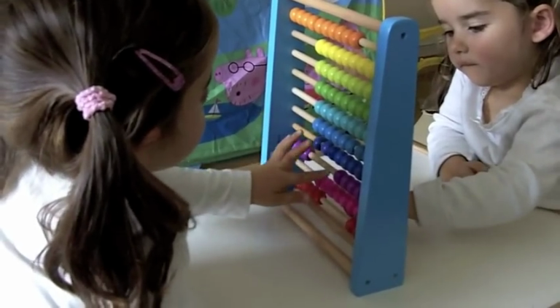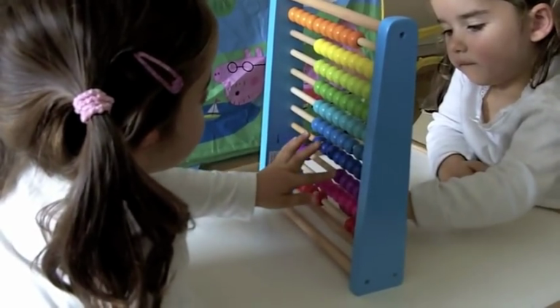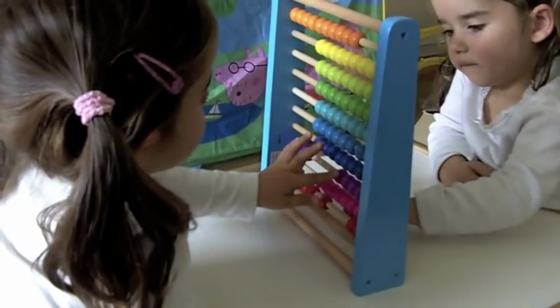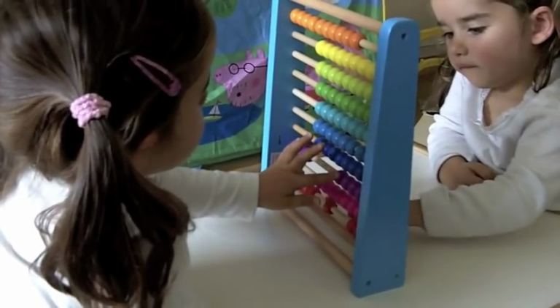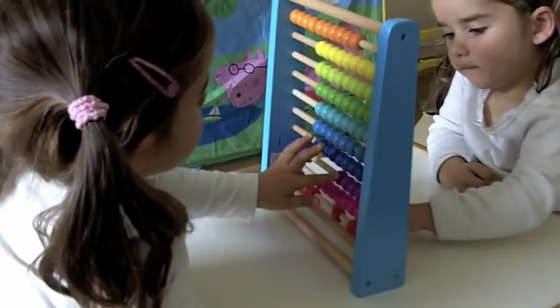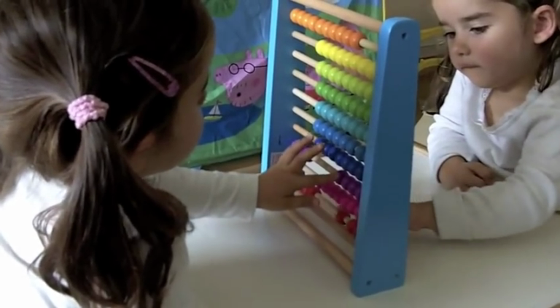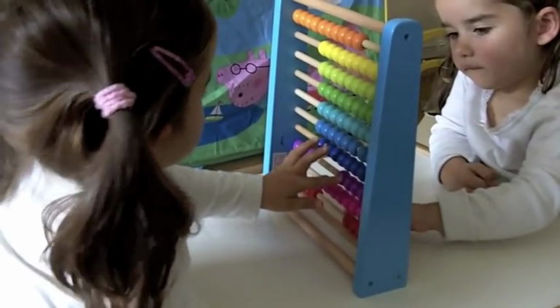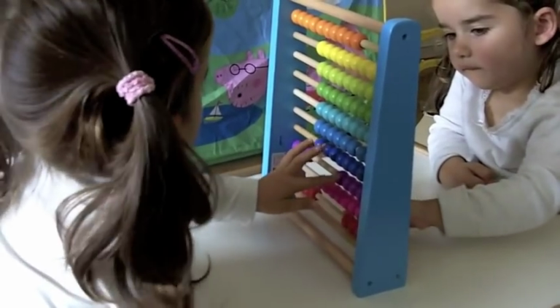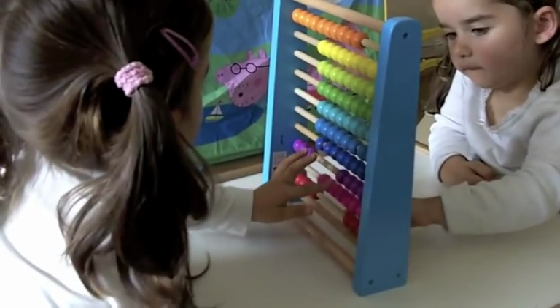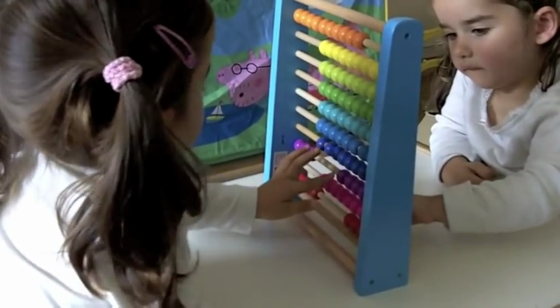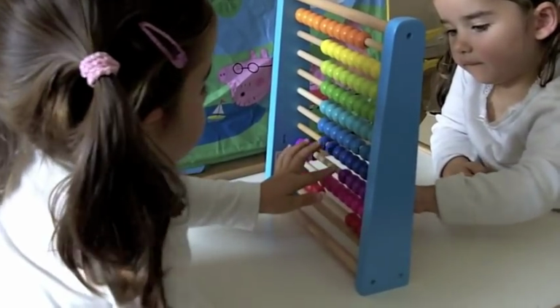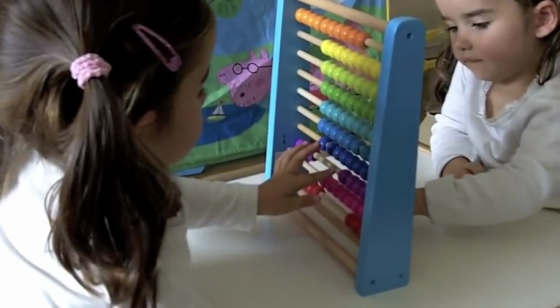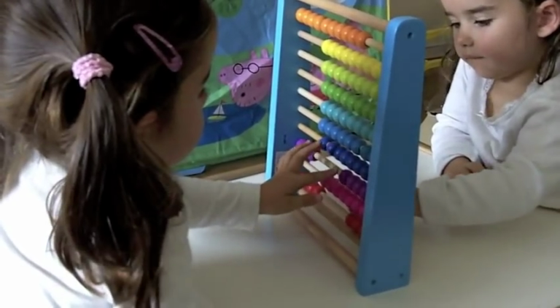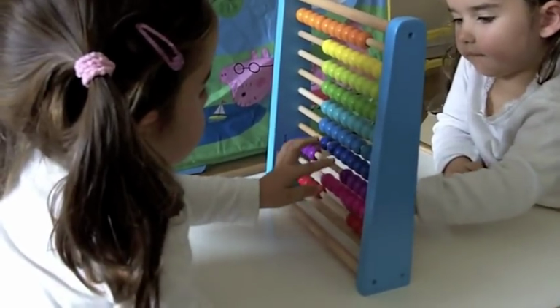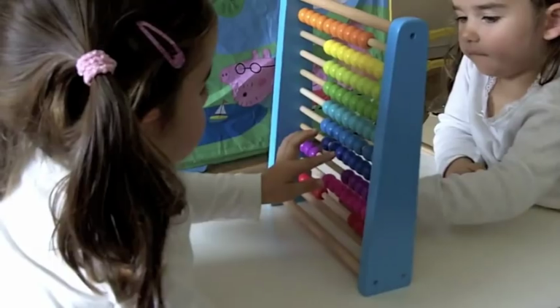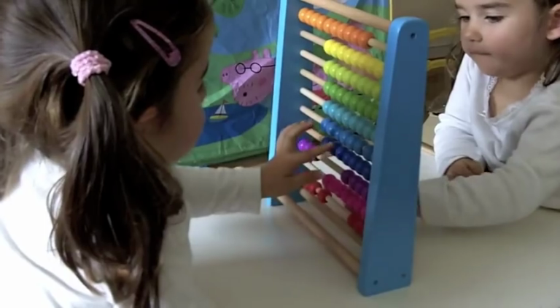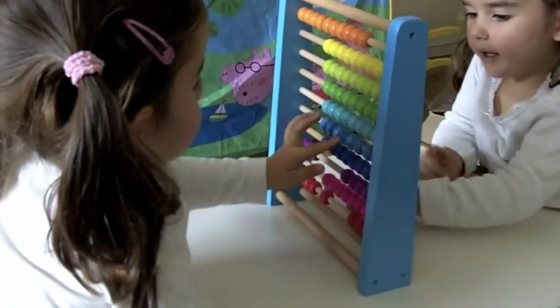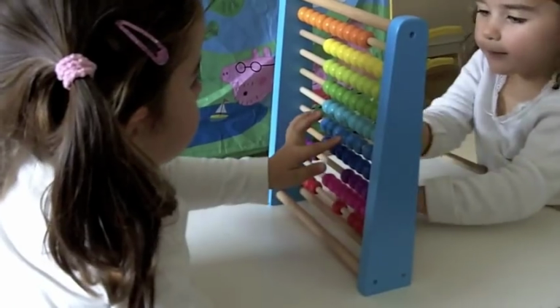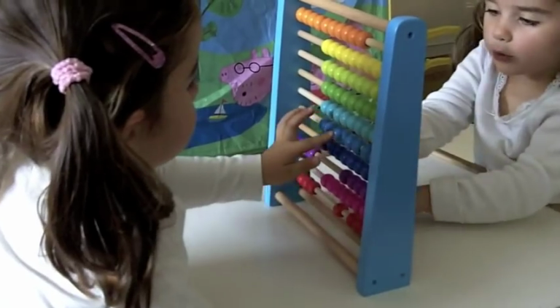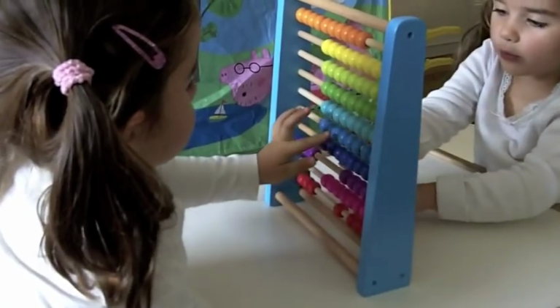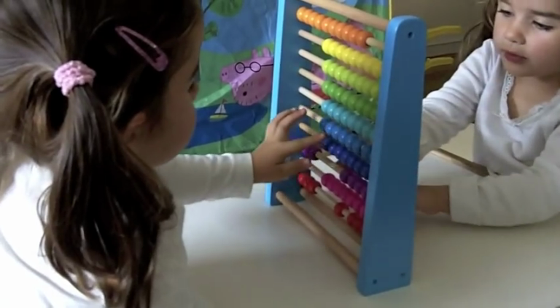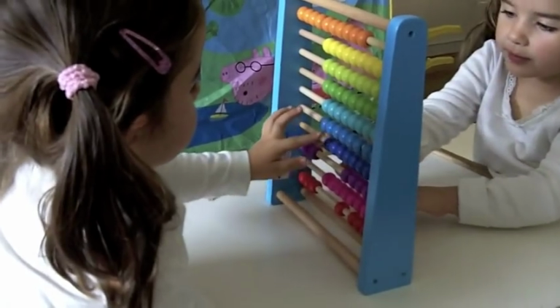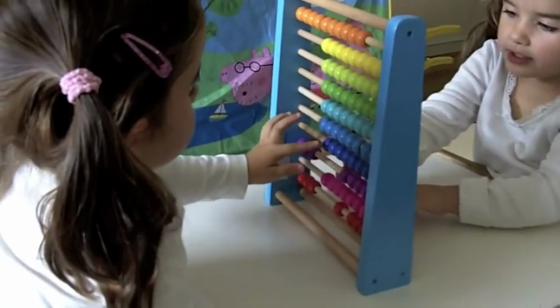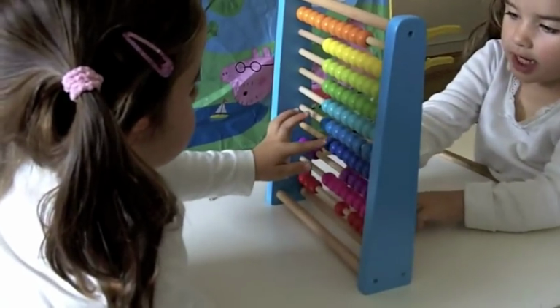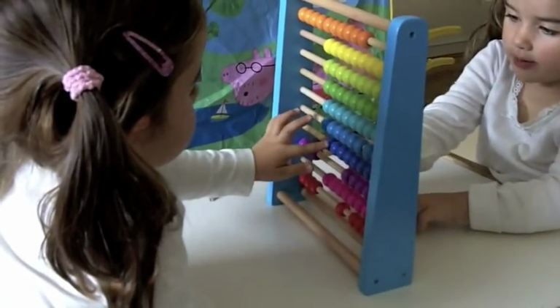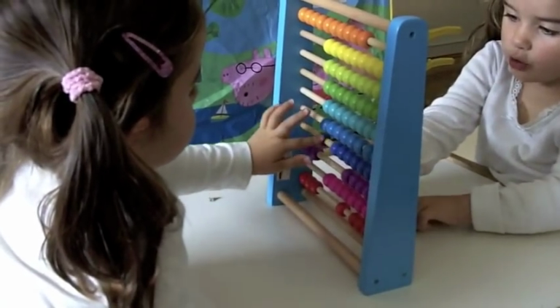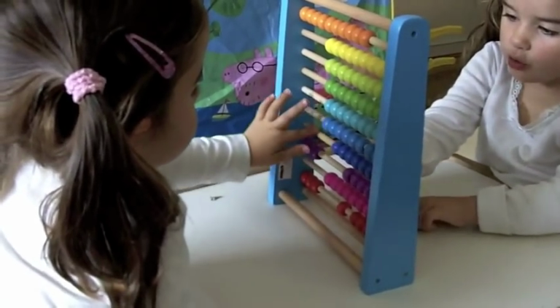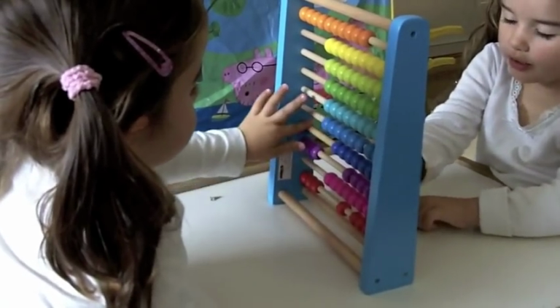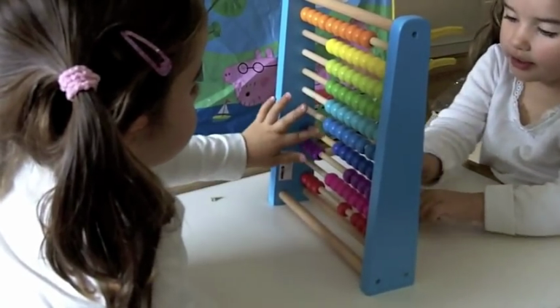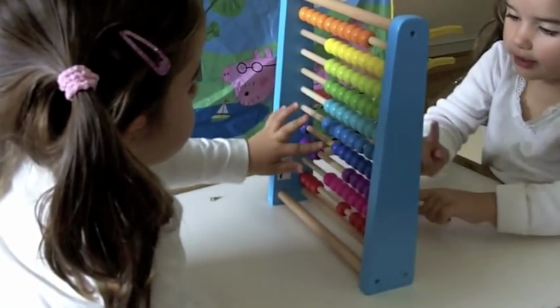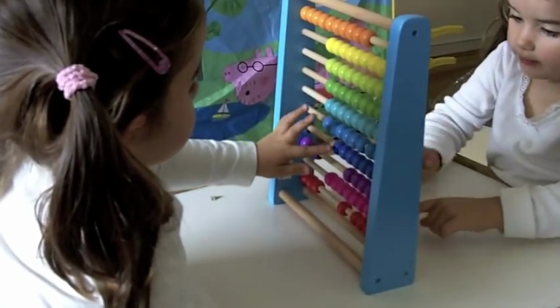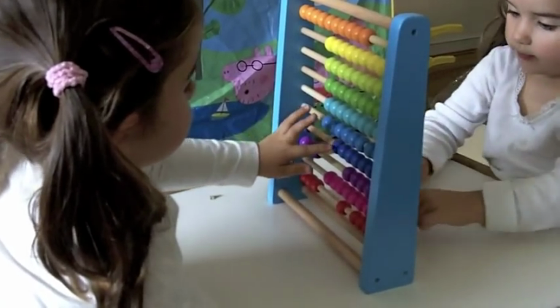Now do 2 blue ones. 1, 2, 3, 4, 5, 6, 8, 9, 10.